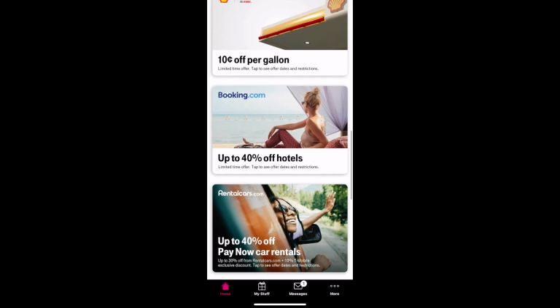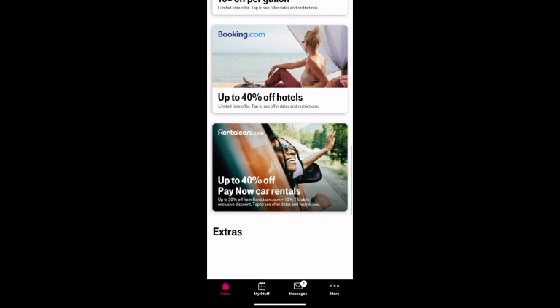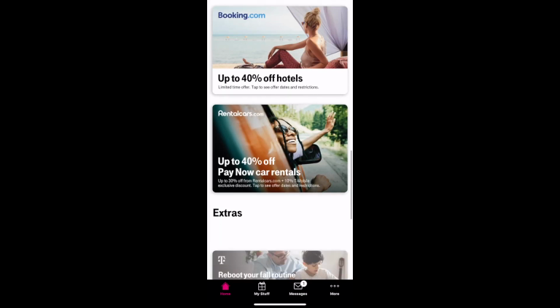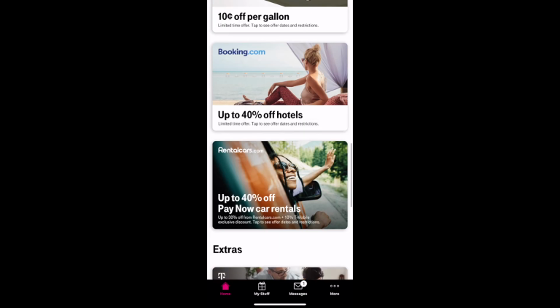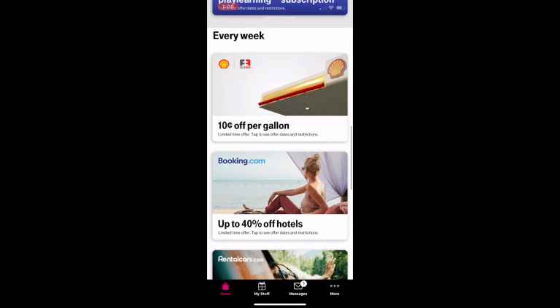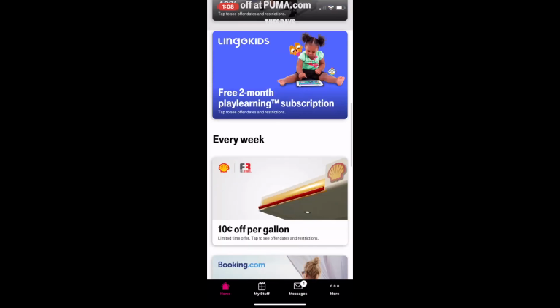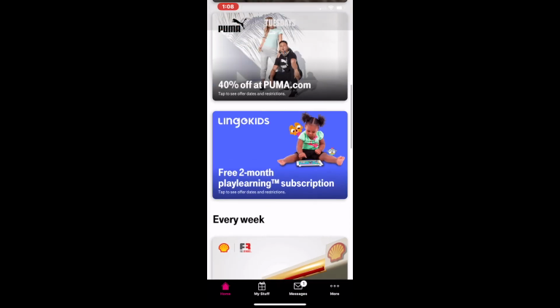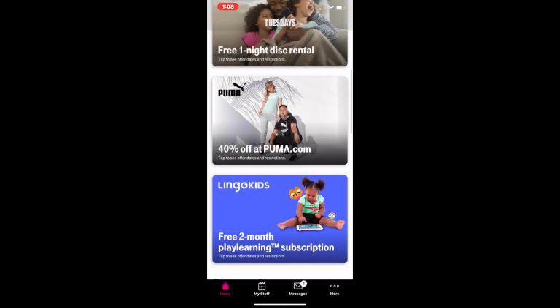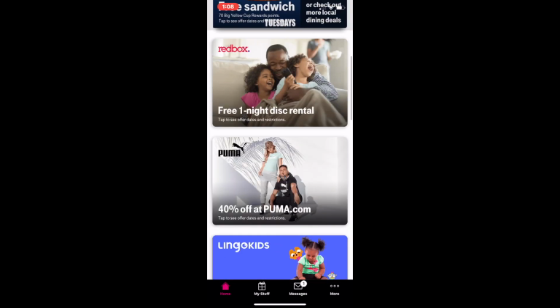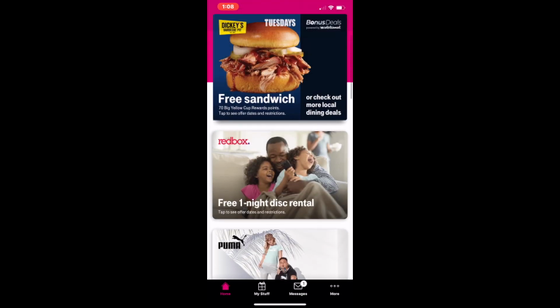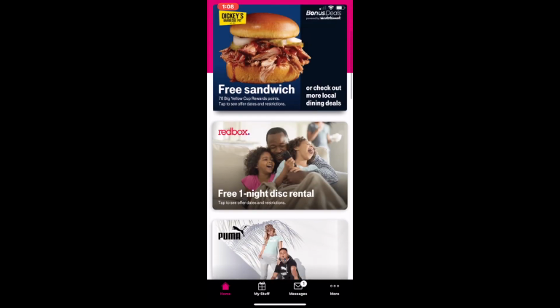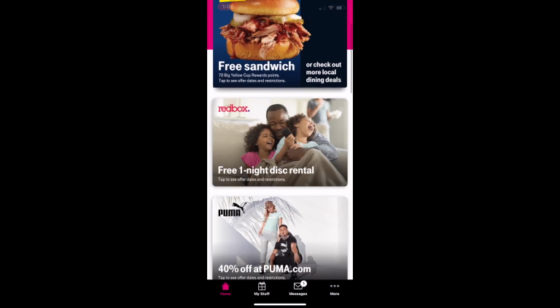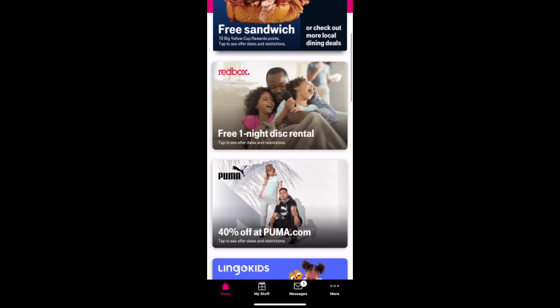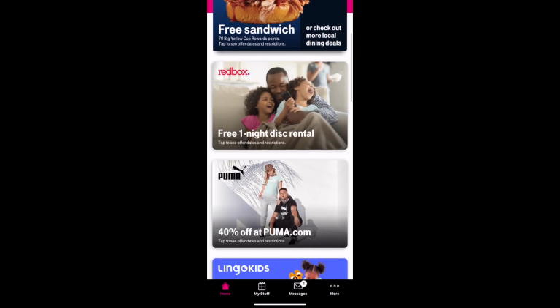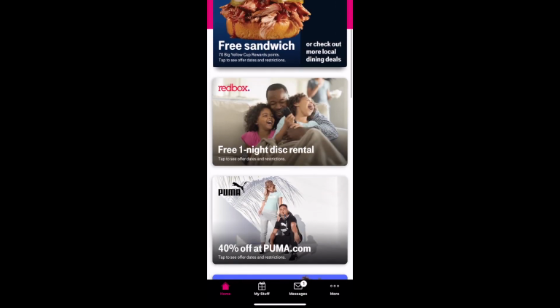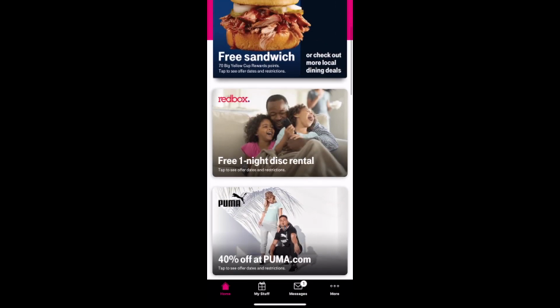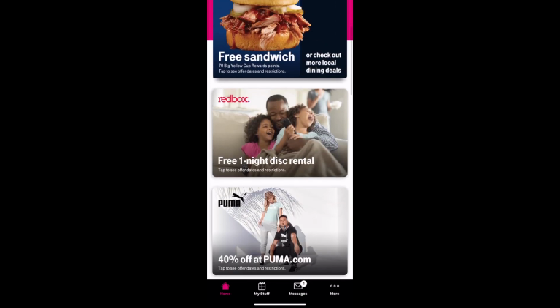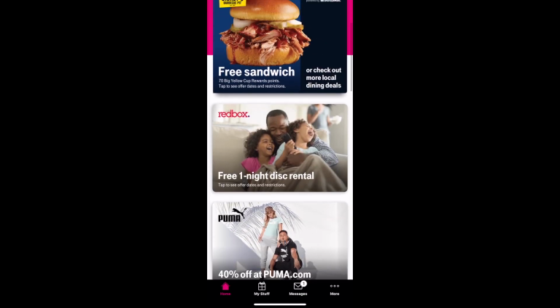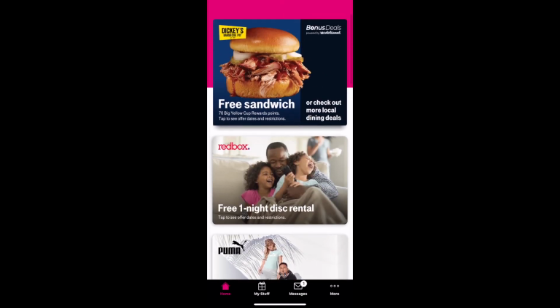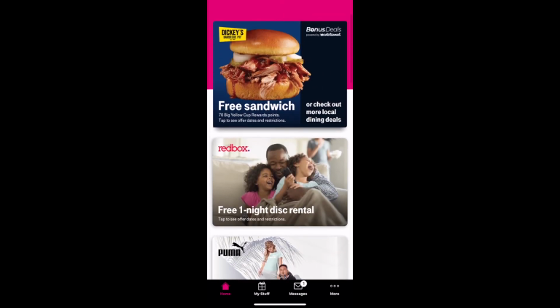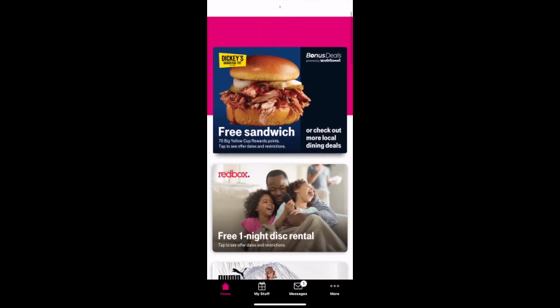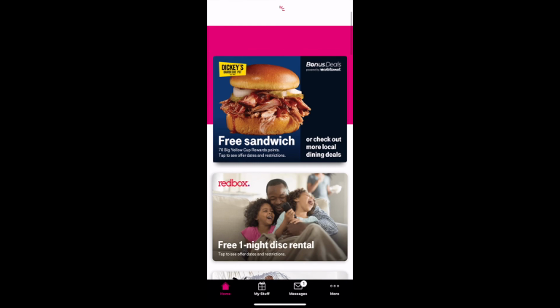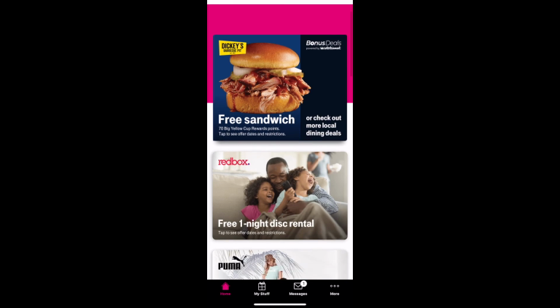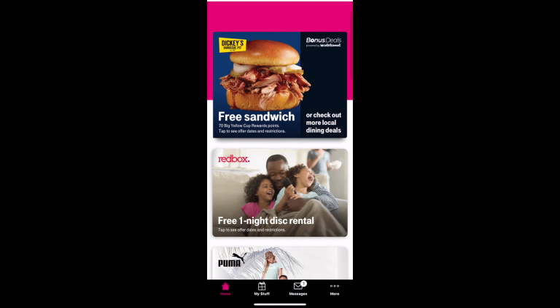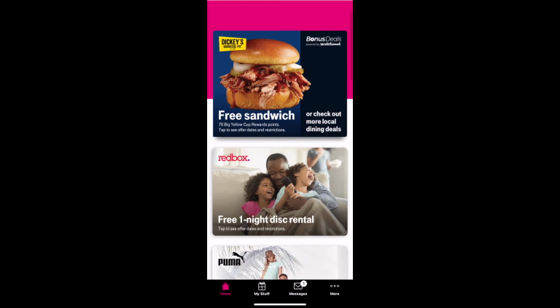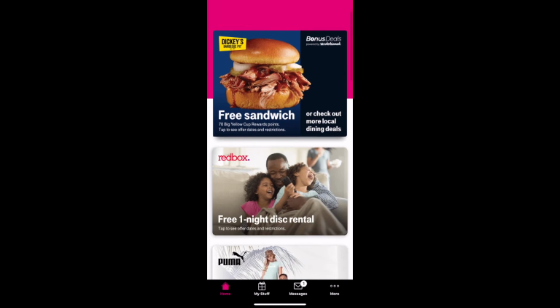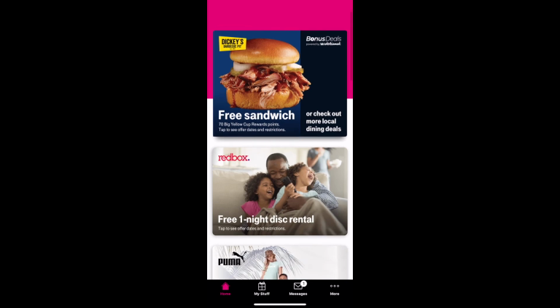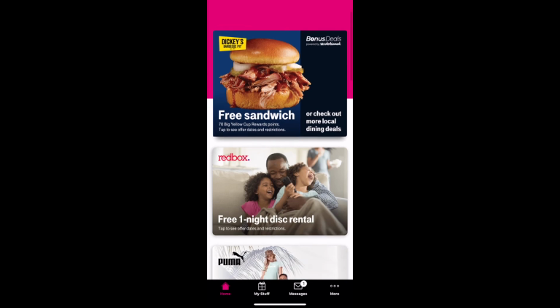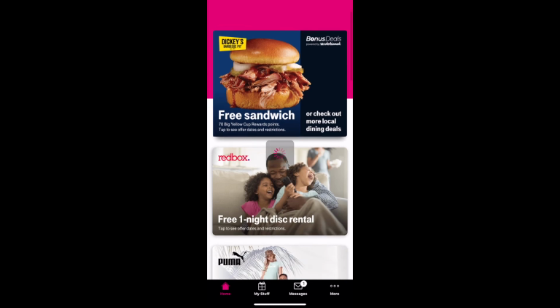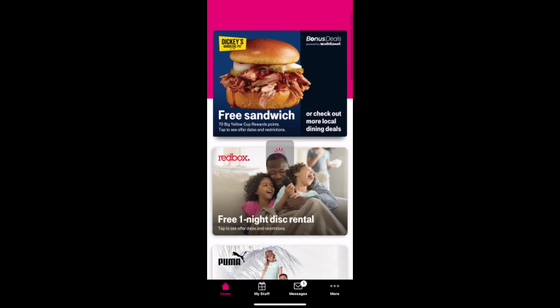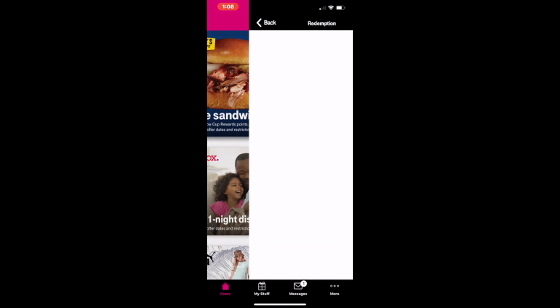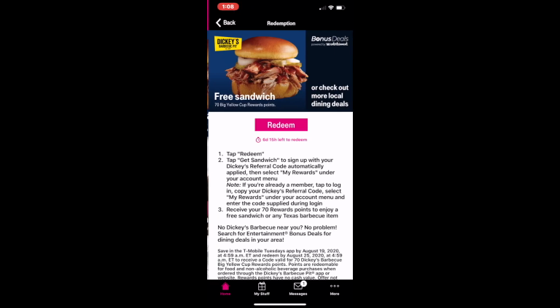The usual suspects. So you got your Puma, Redbox, and then the free sandwich.